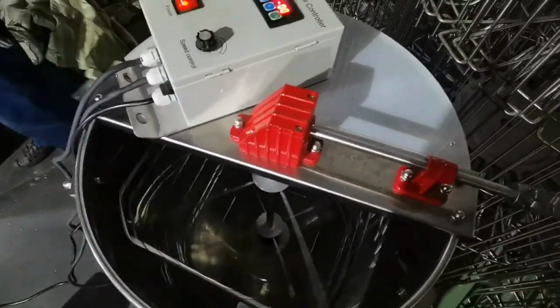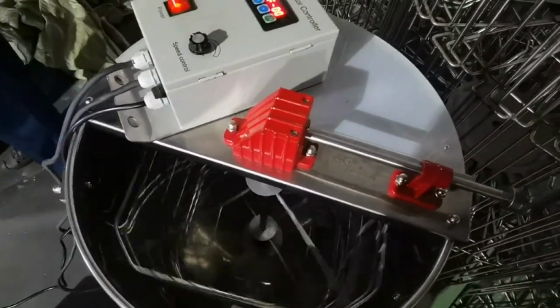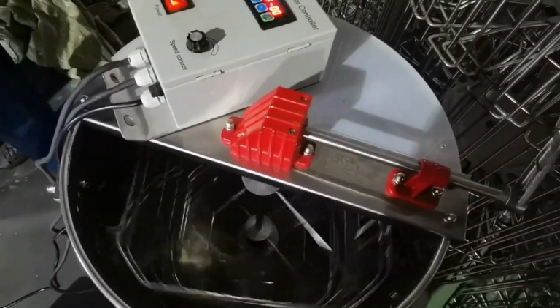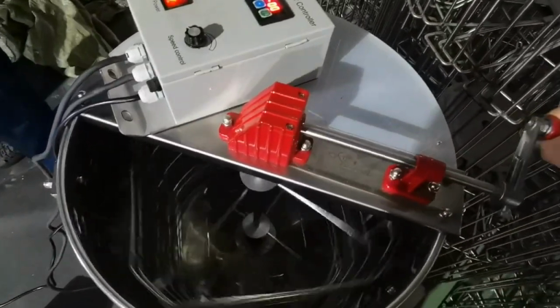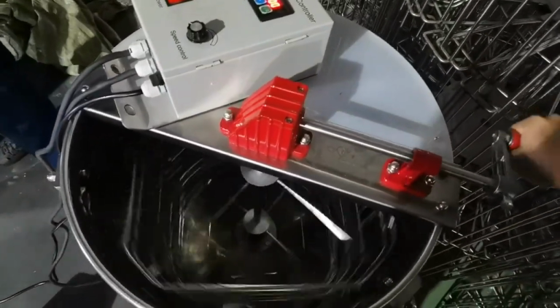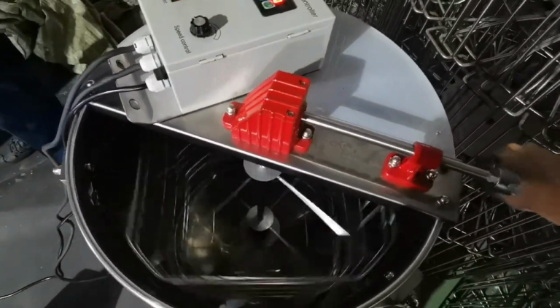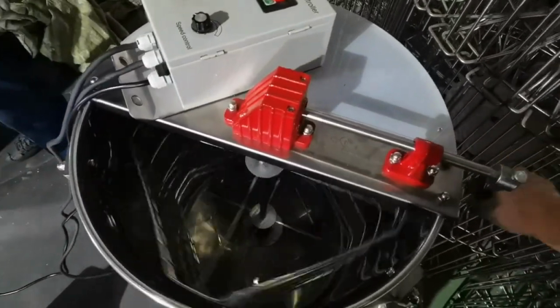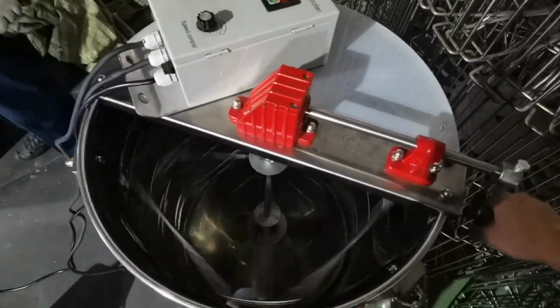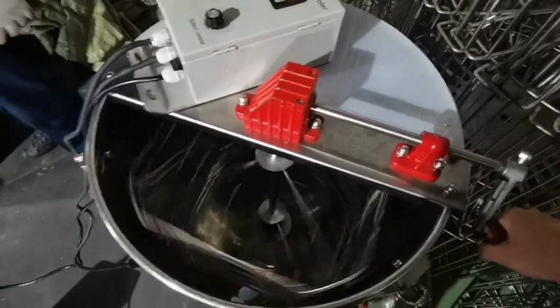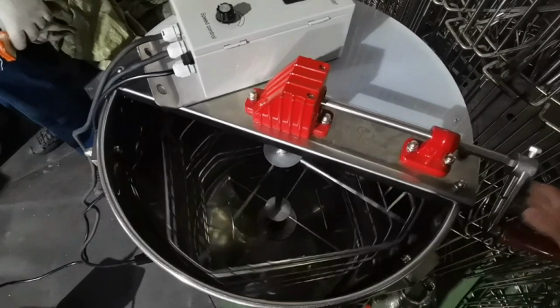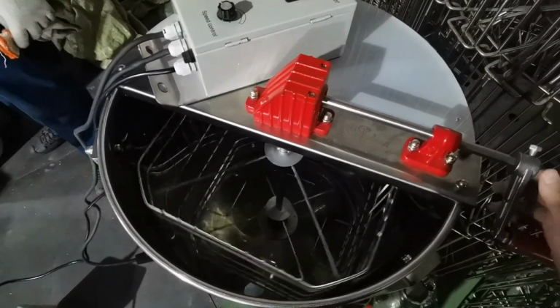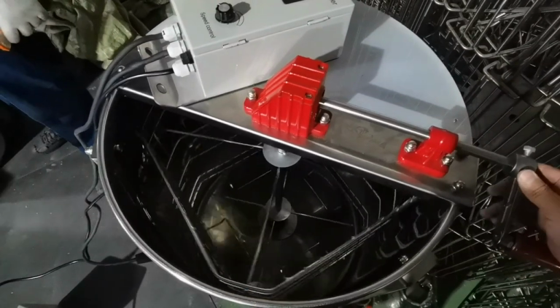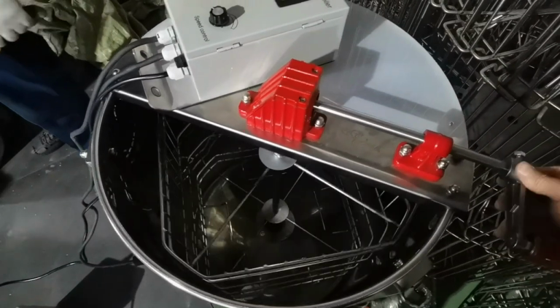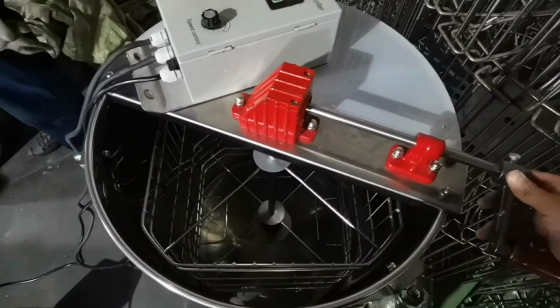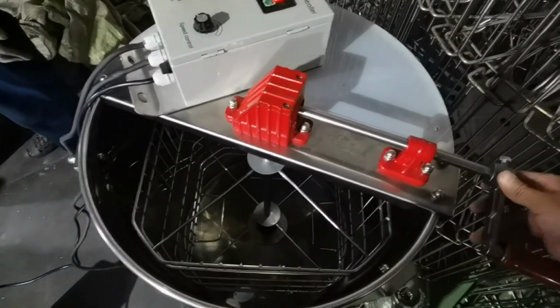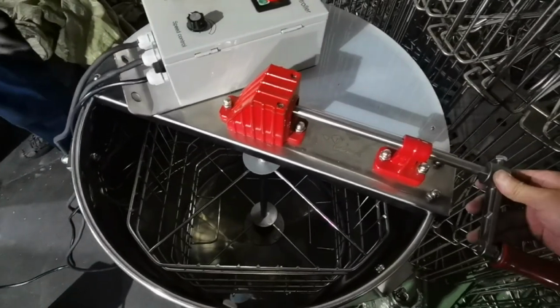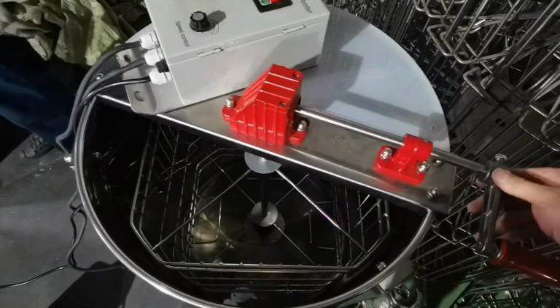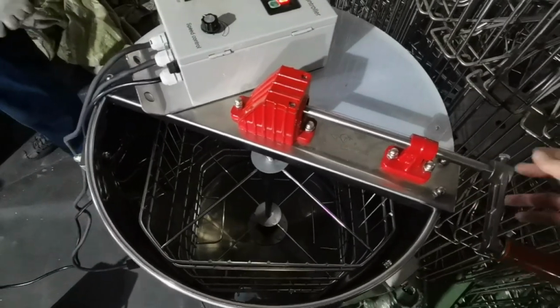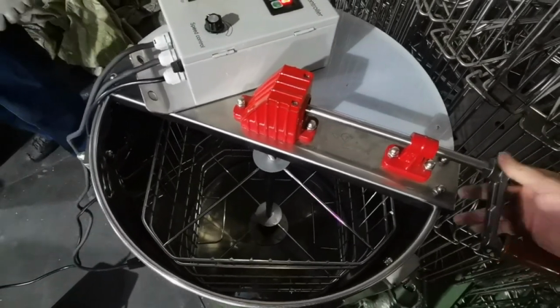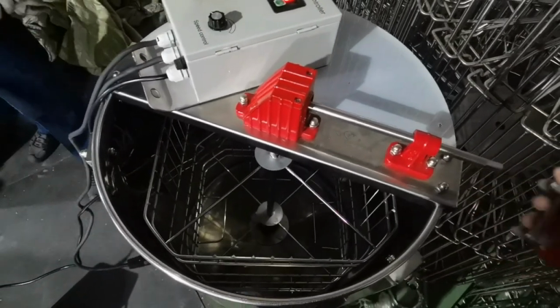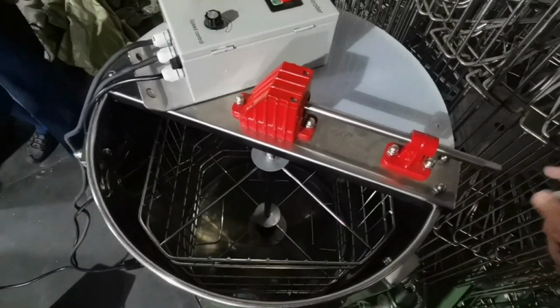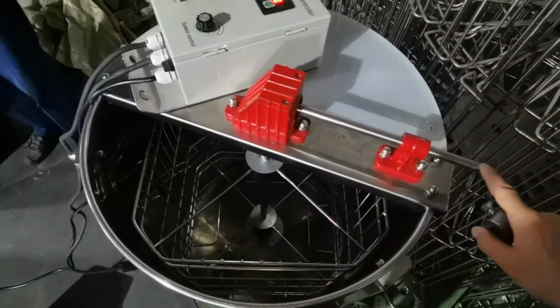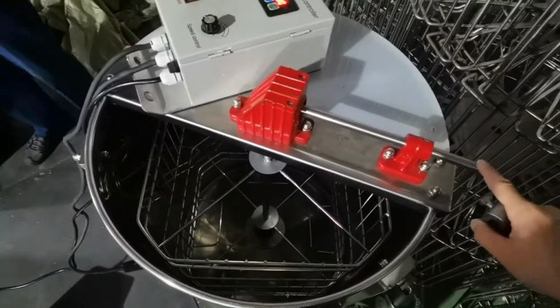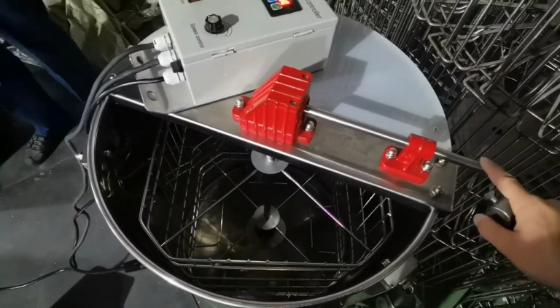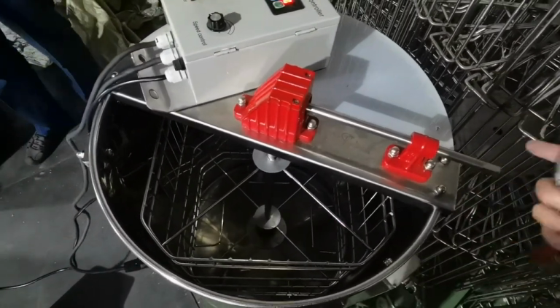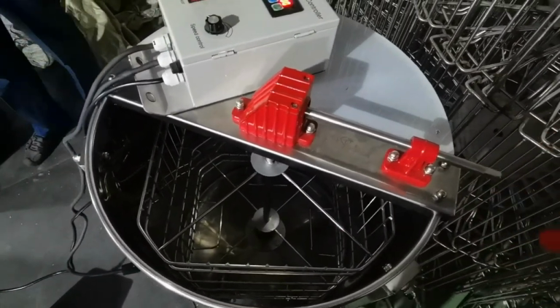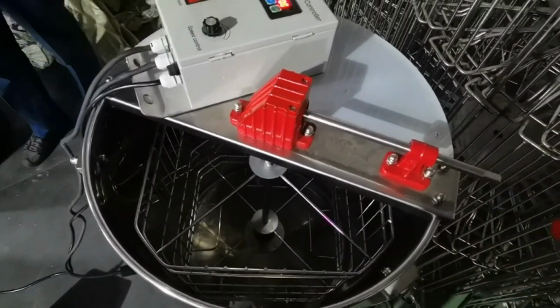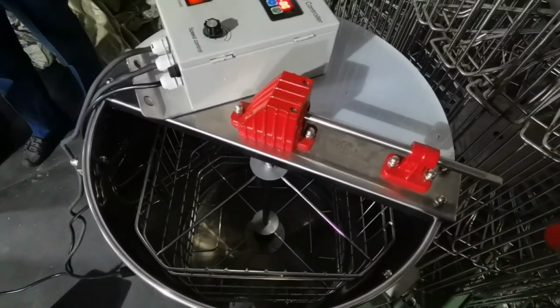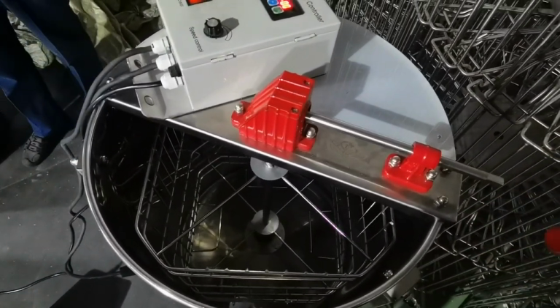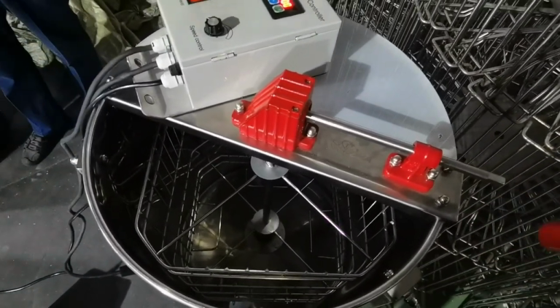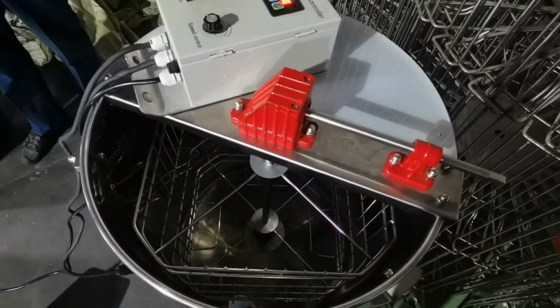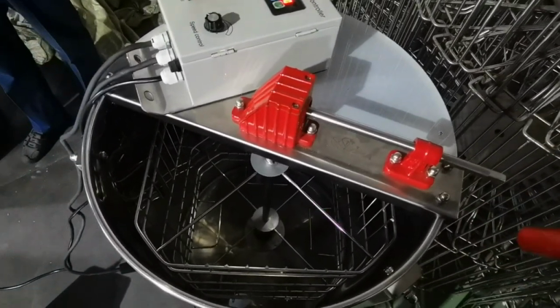Our factory provides various kinds of beekeeping equipment. Welcome to contact us for more information.